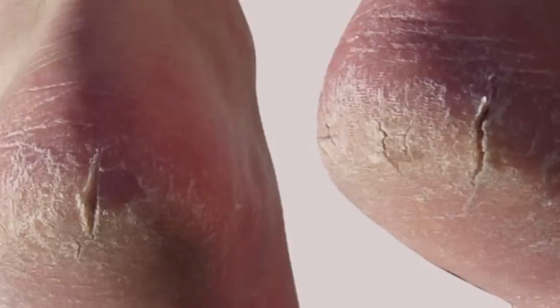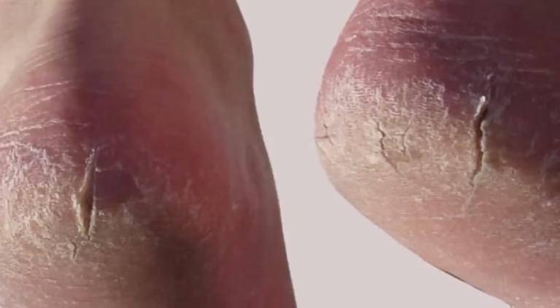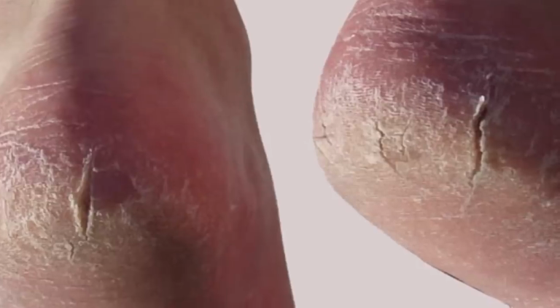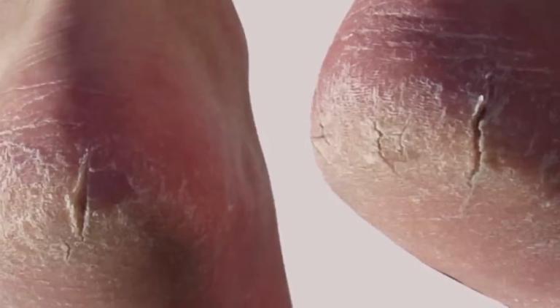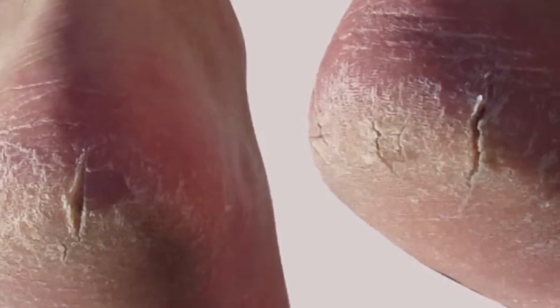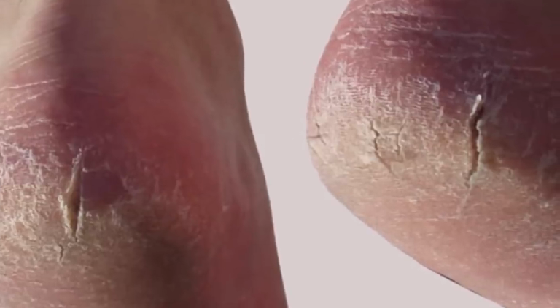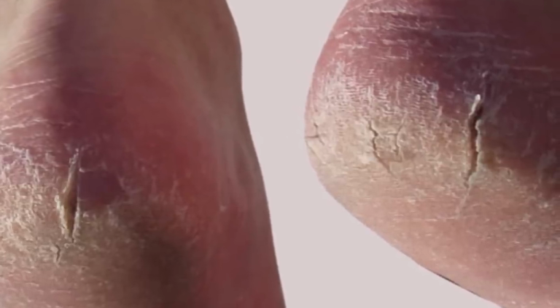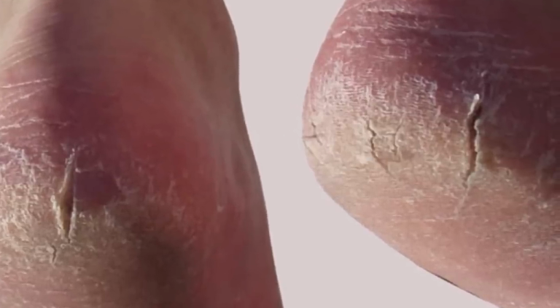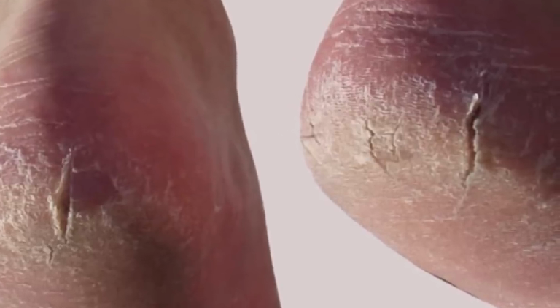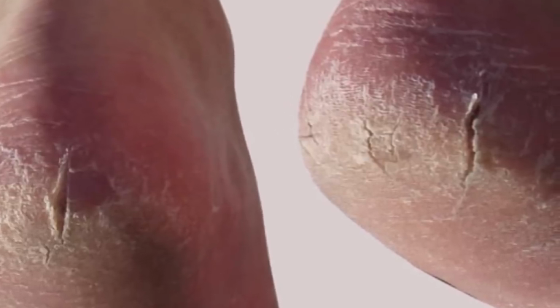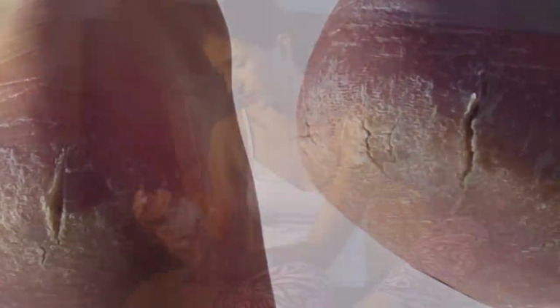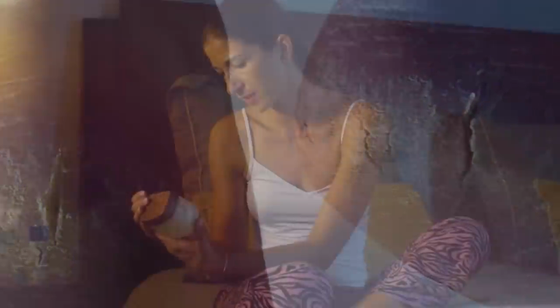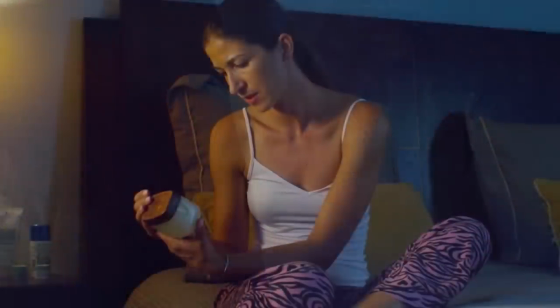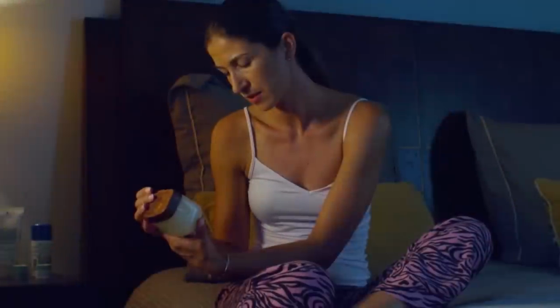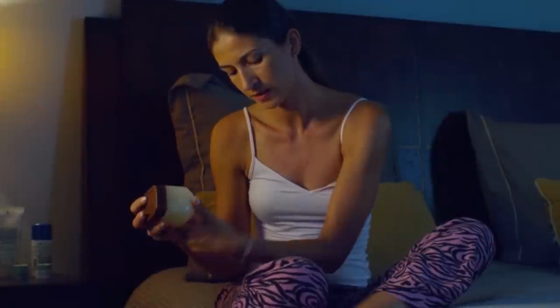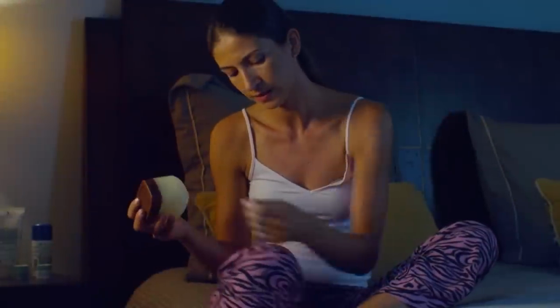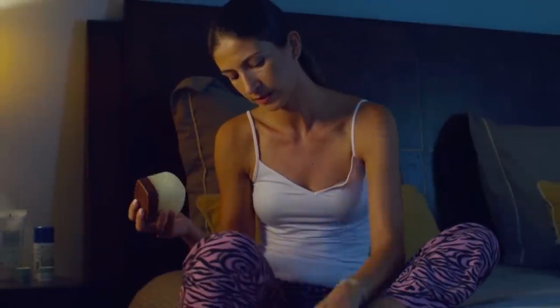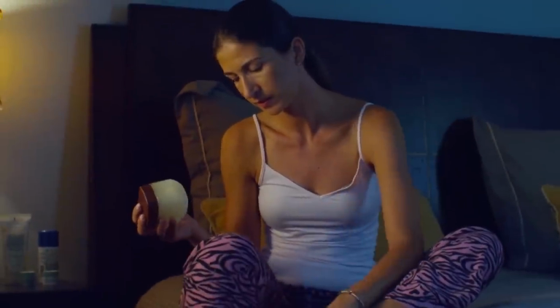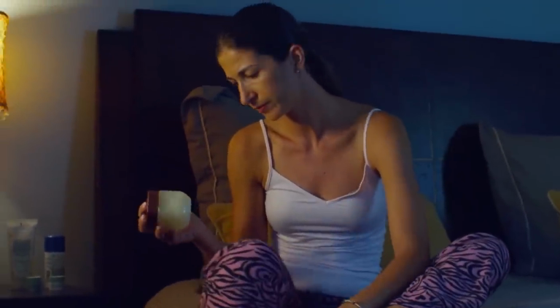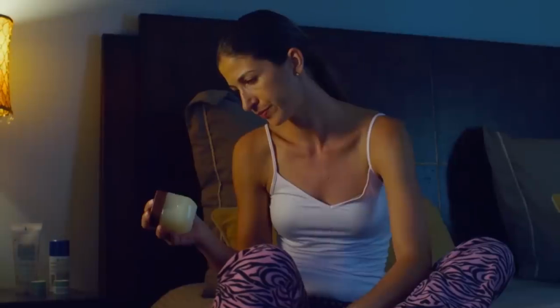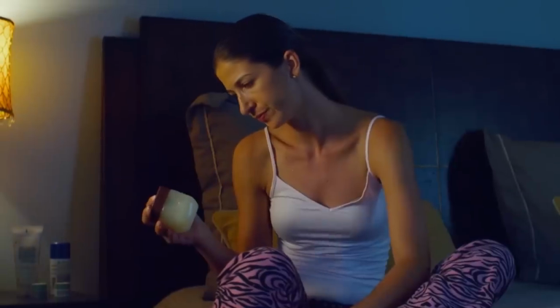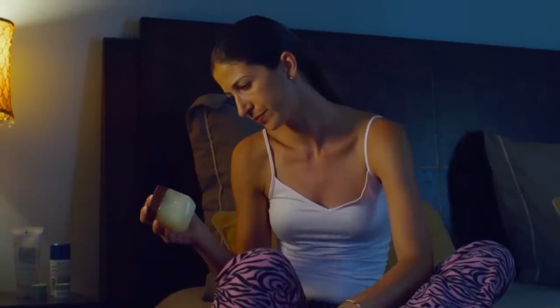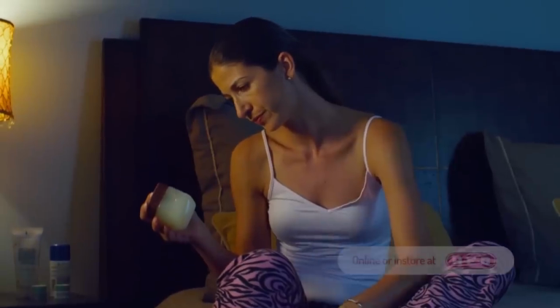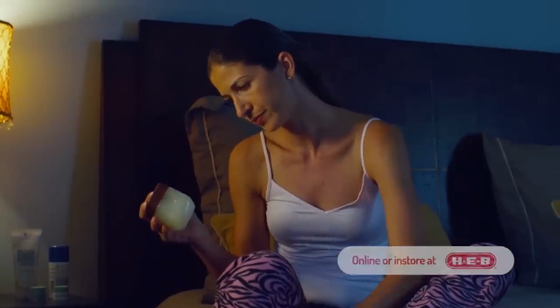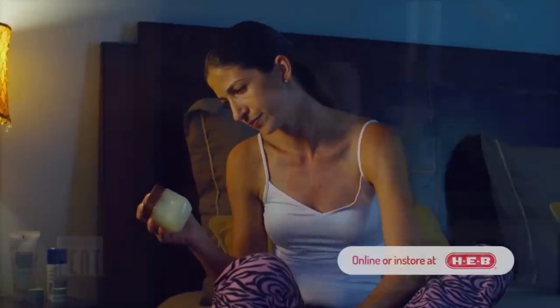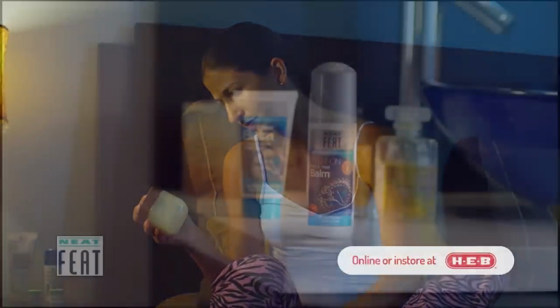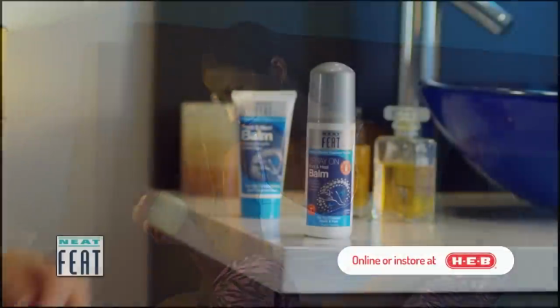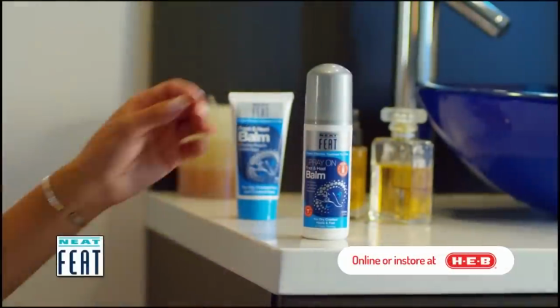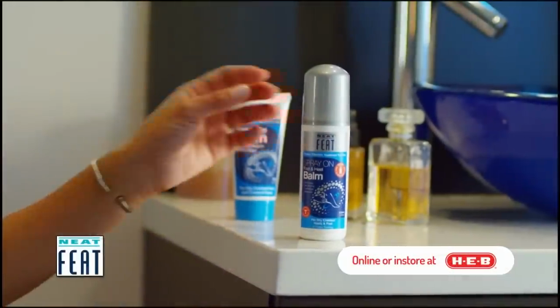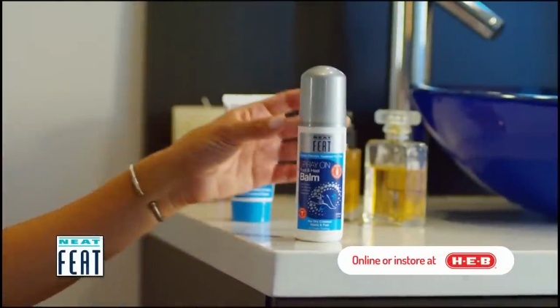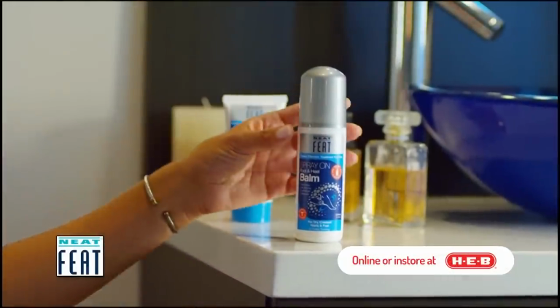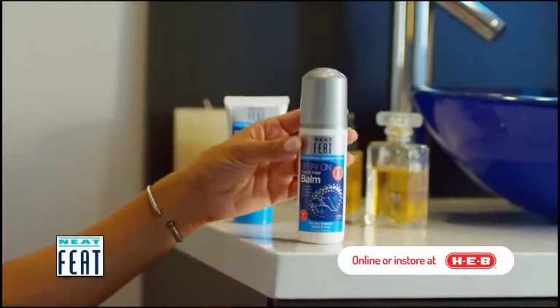Do you suffer from cracked heels? Are the products you use not showing results? Introducing NeatFeet Heel Balm Spray.